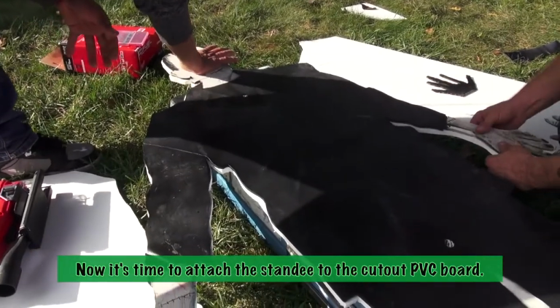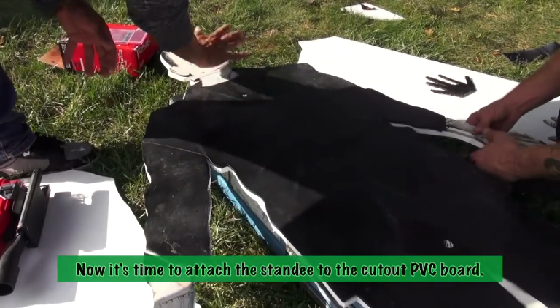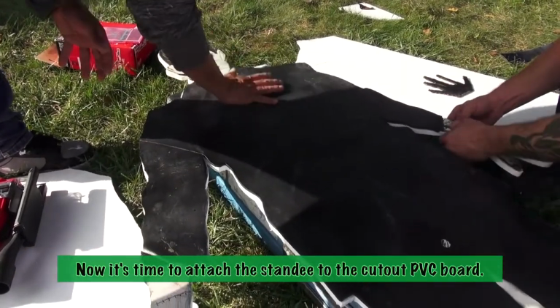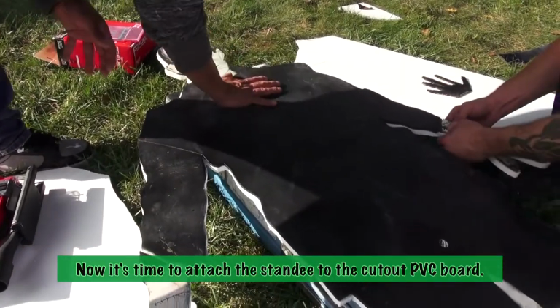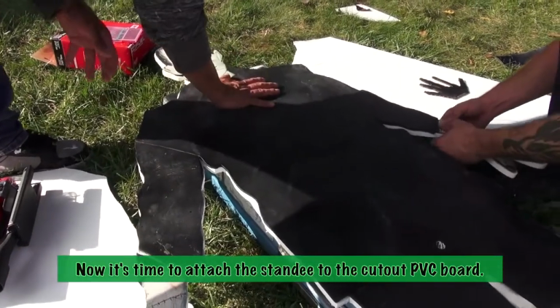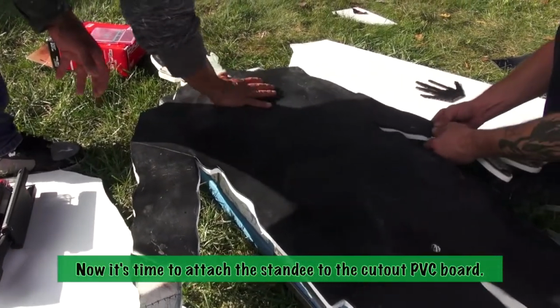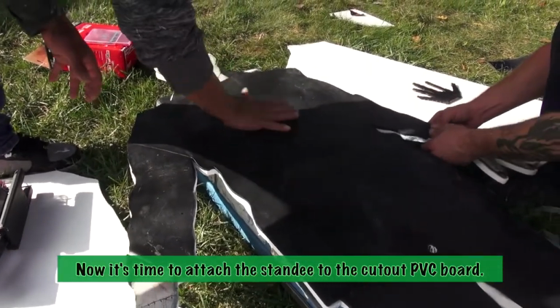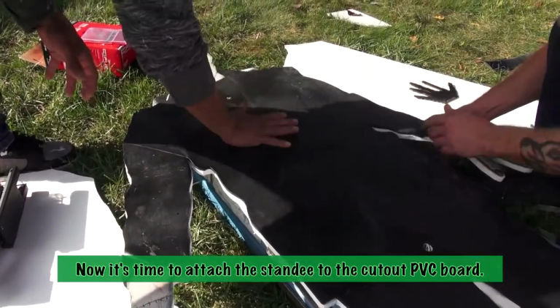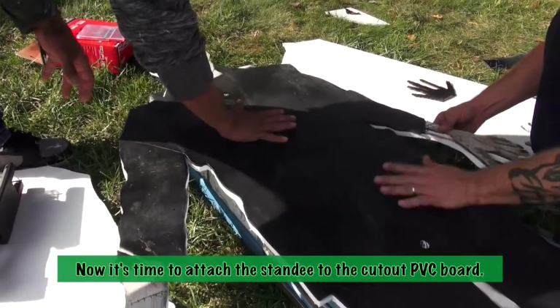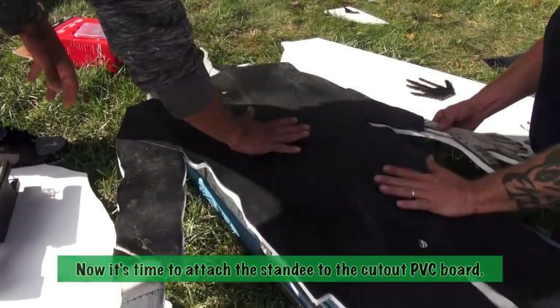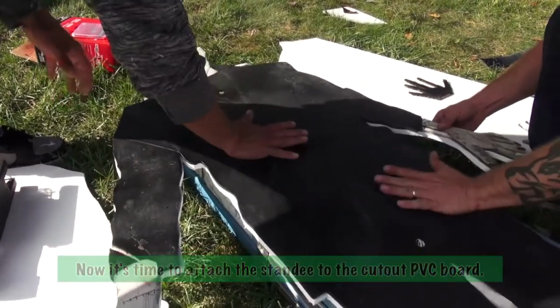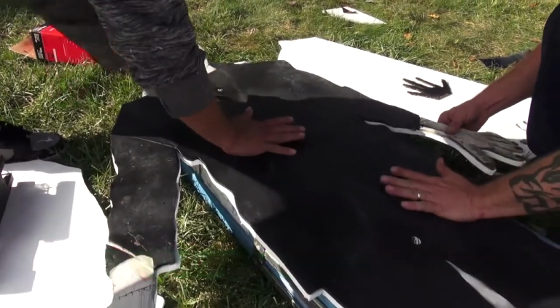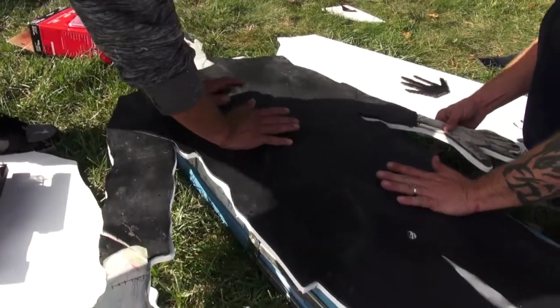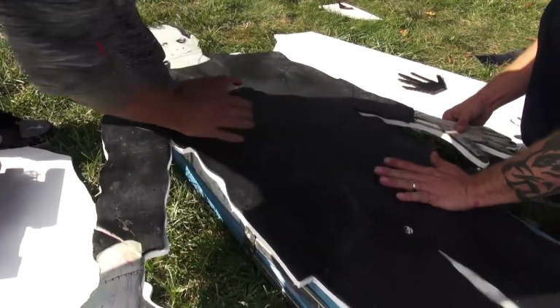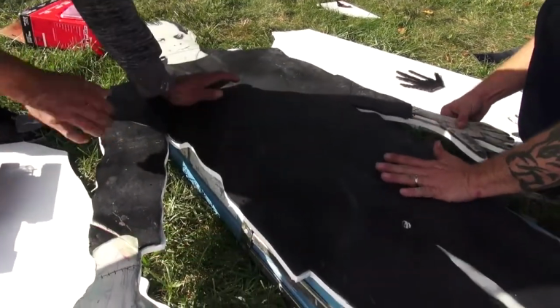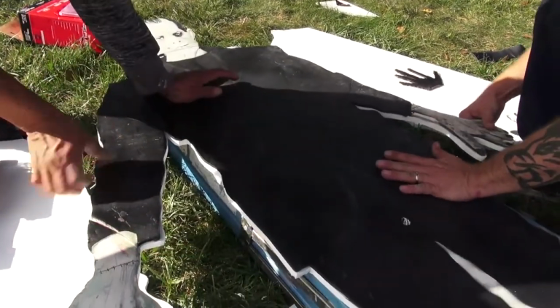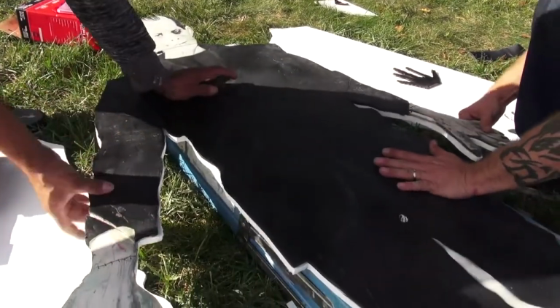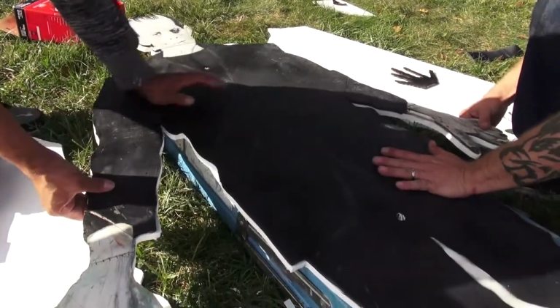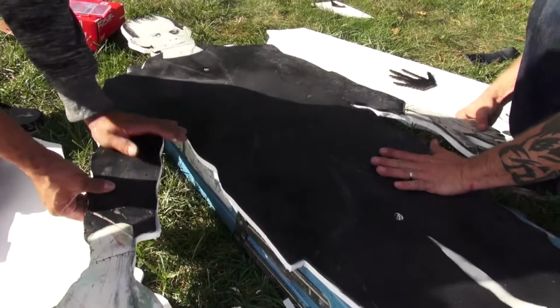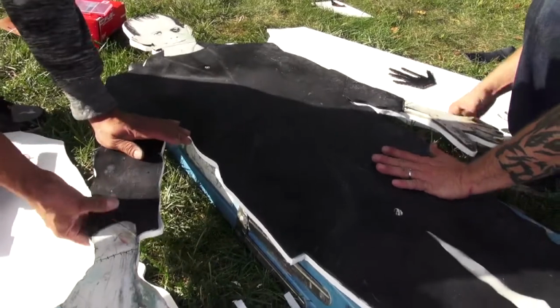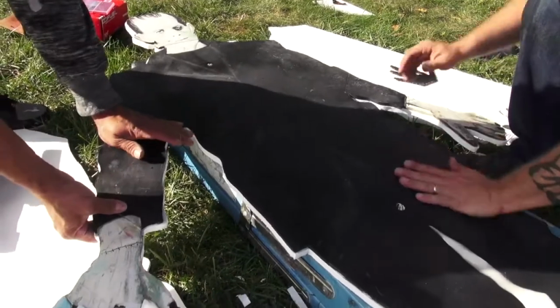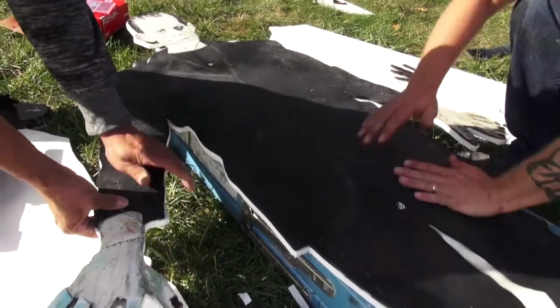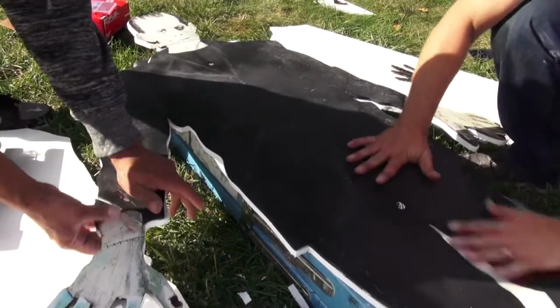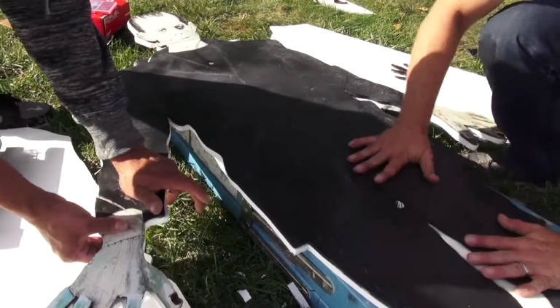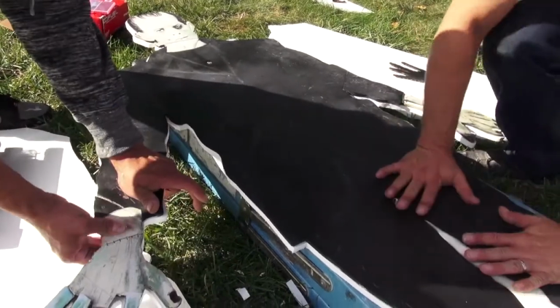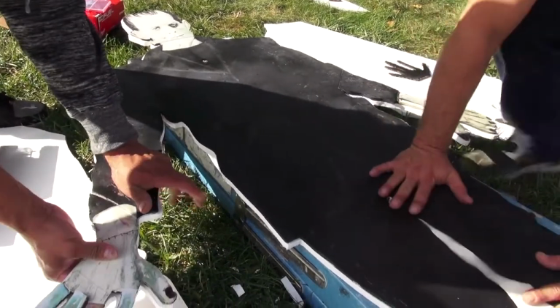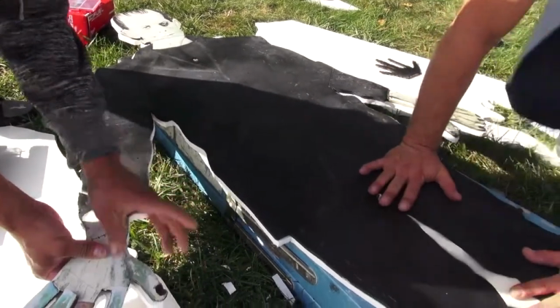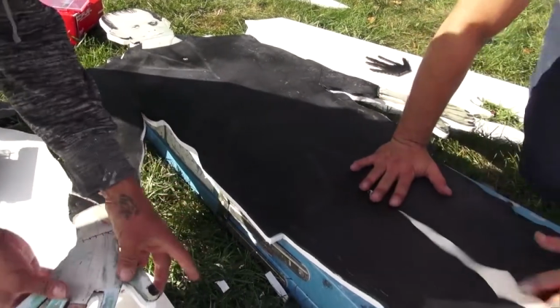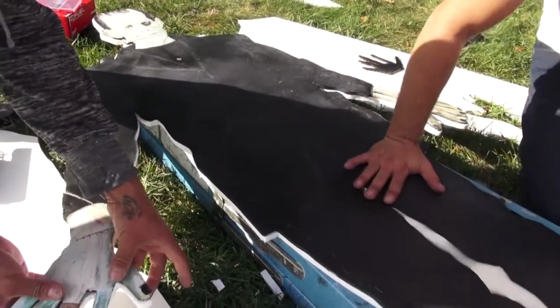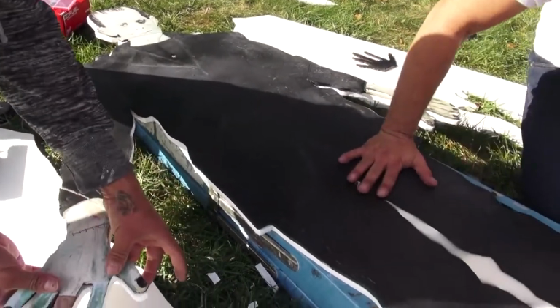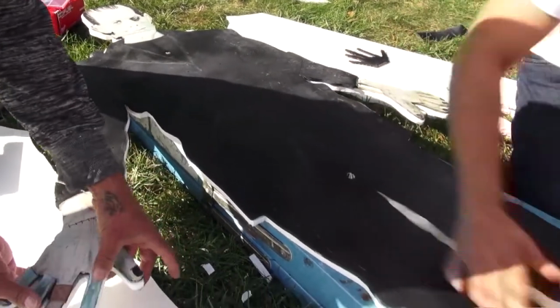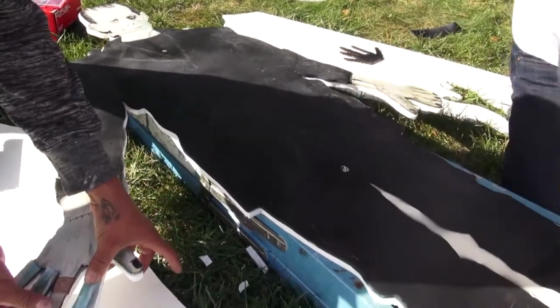Now Frank is being glued to the cut-out PVC board.